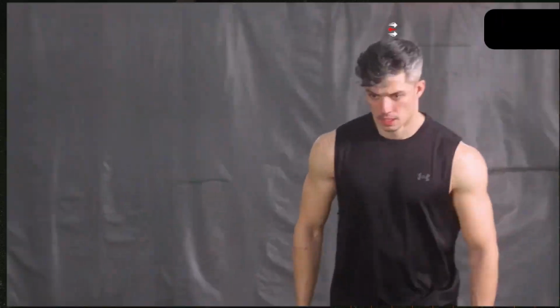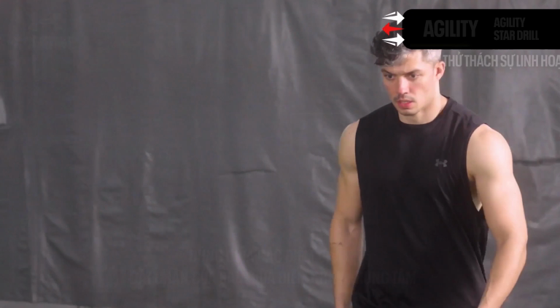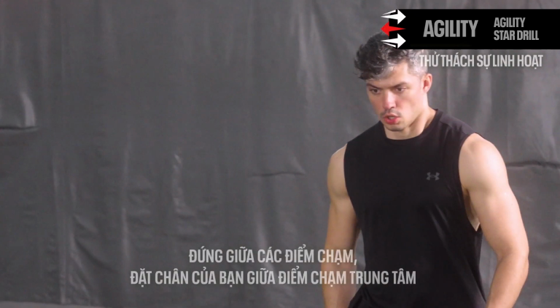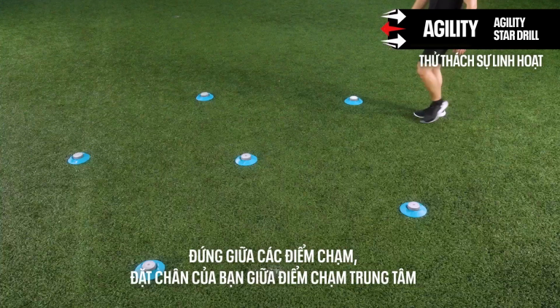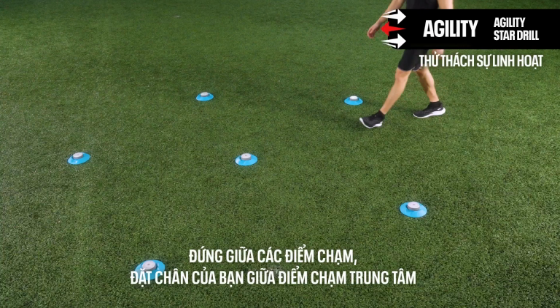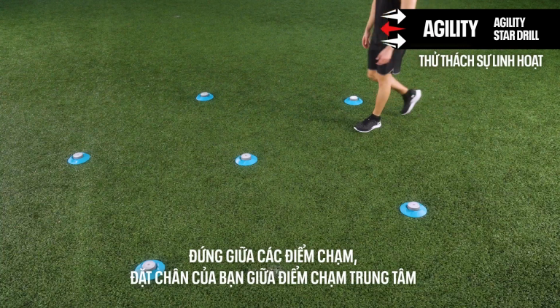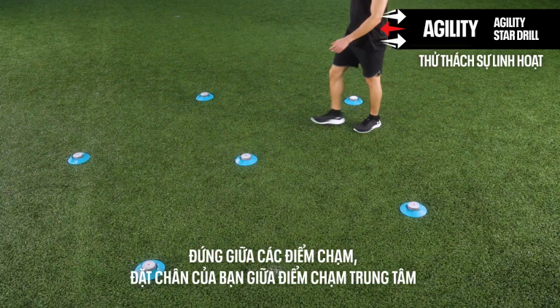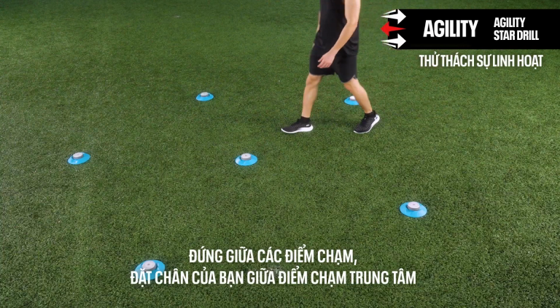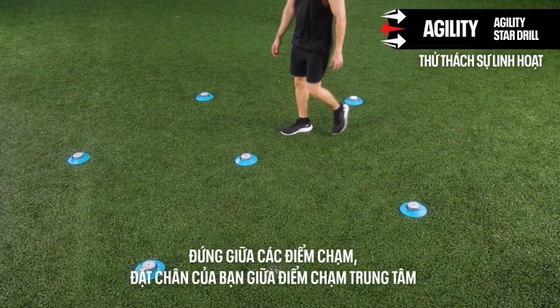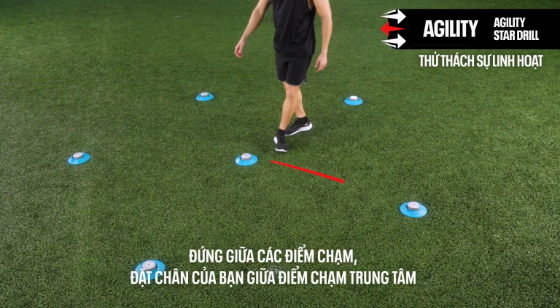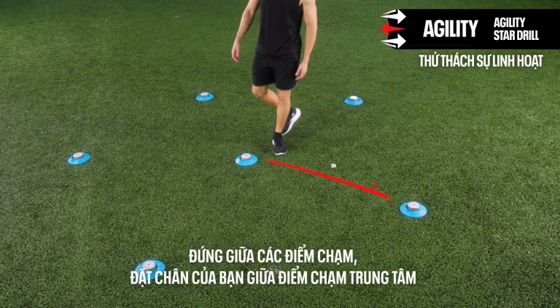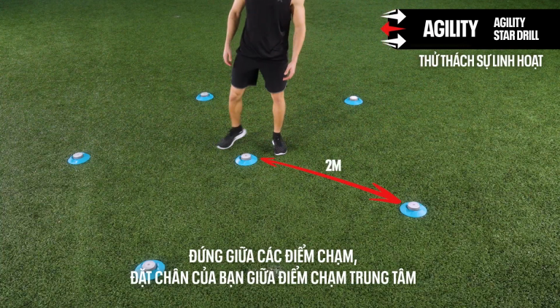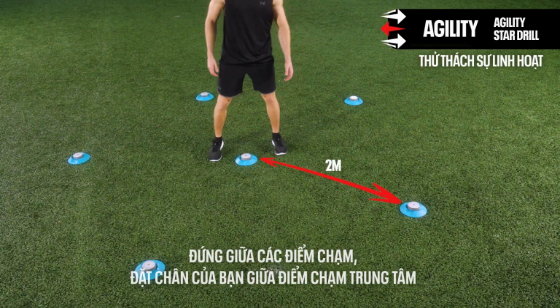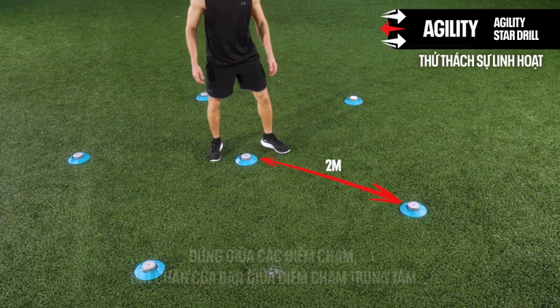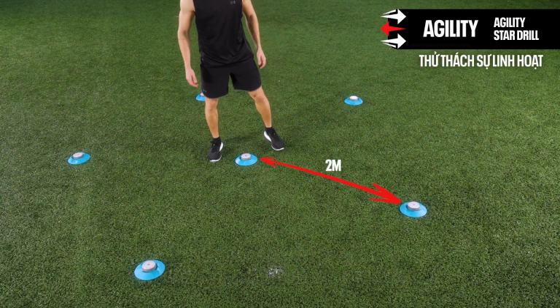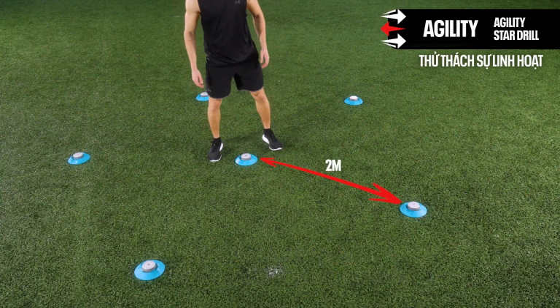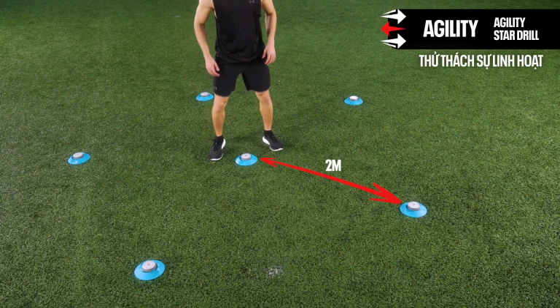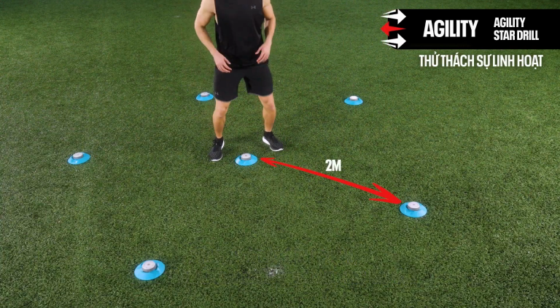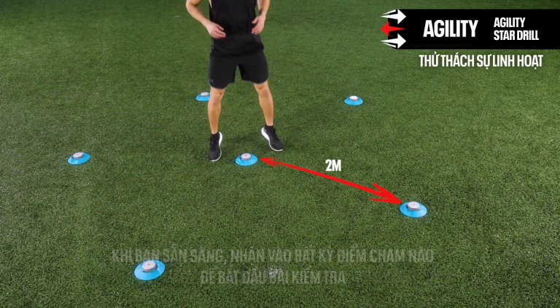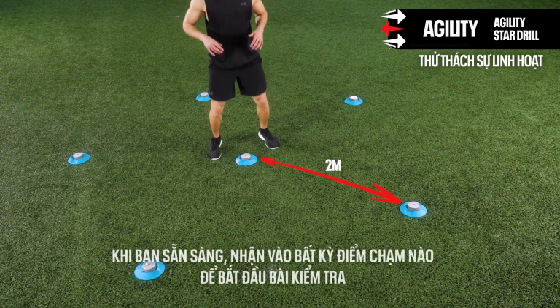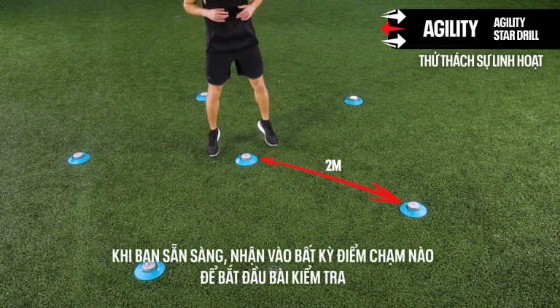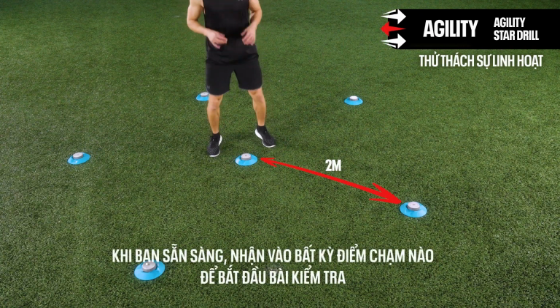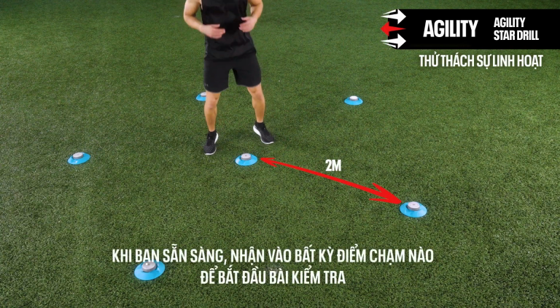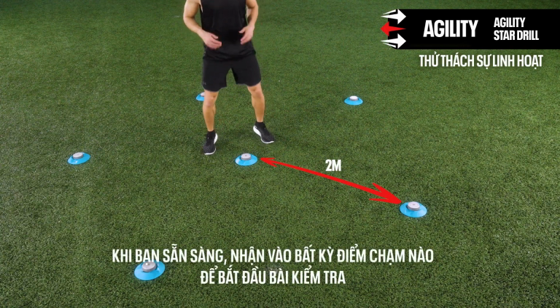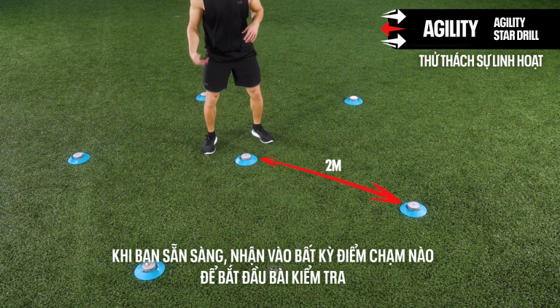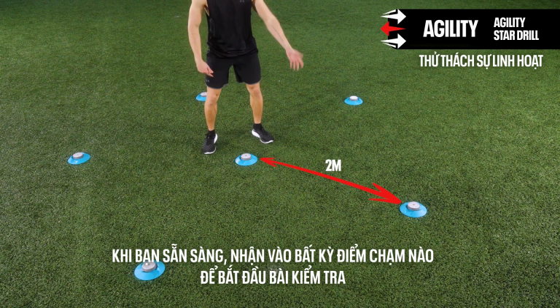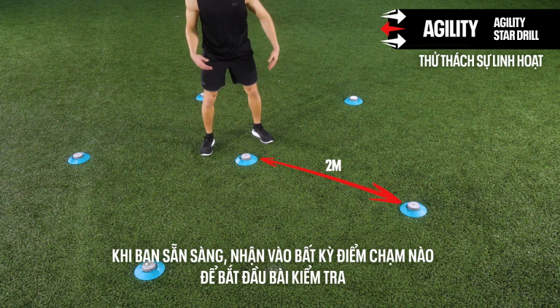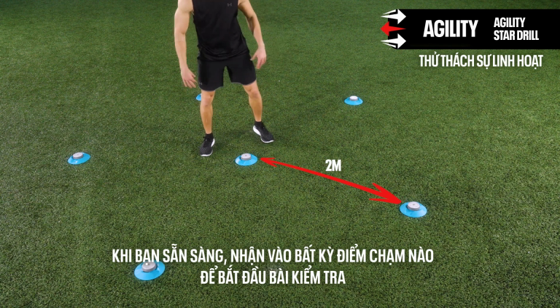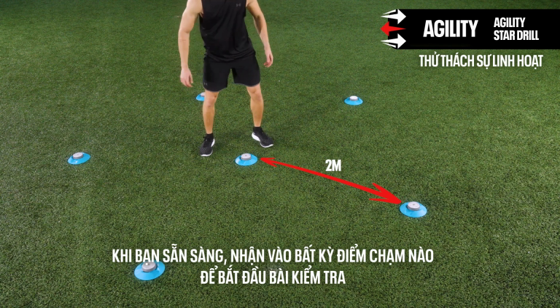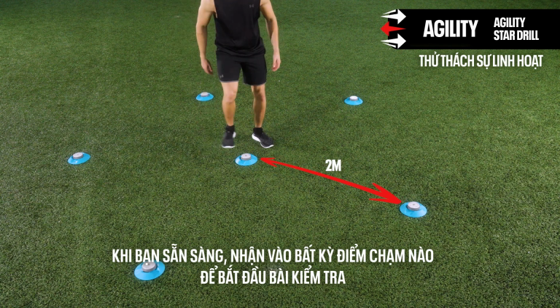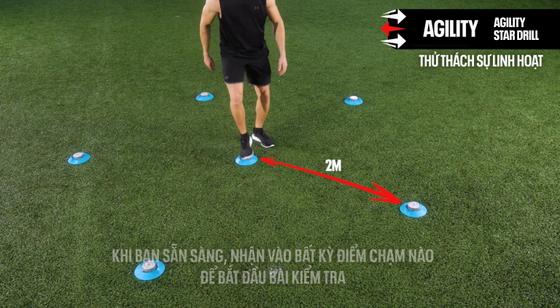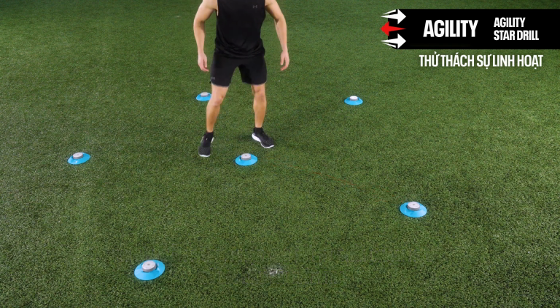Standing in the middle of the pods, place your feet between the center pod. Once you're ready, hit any pod to start the test.